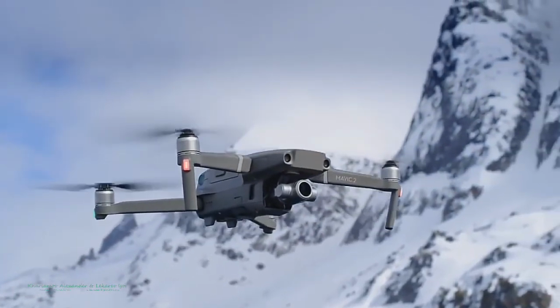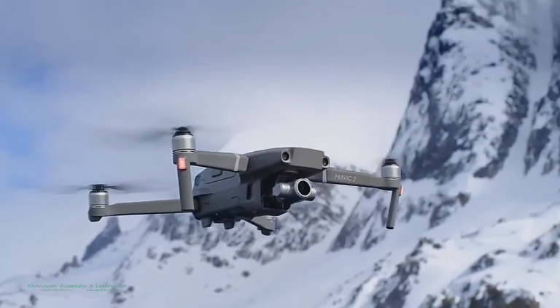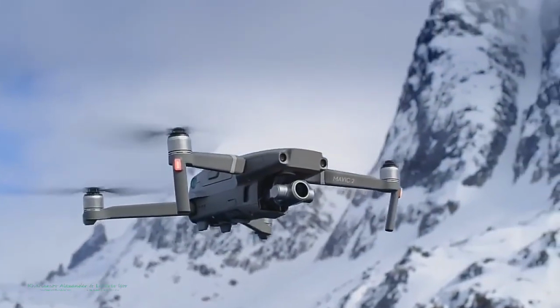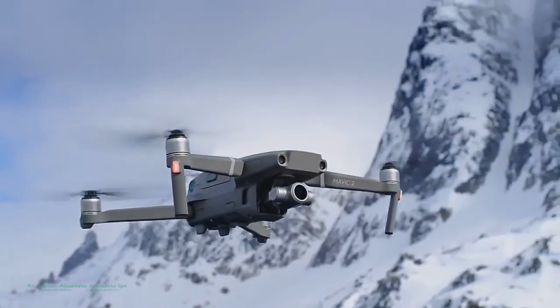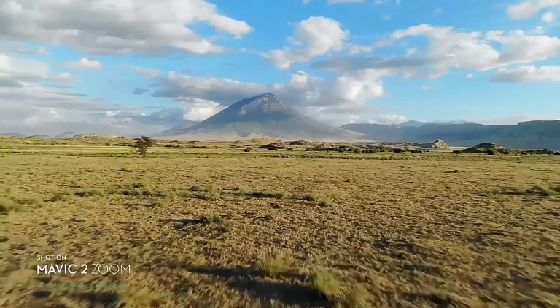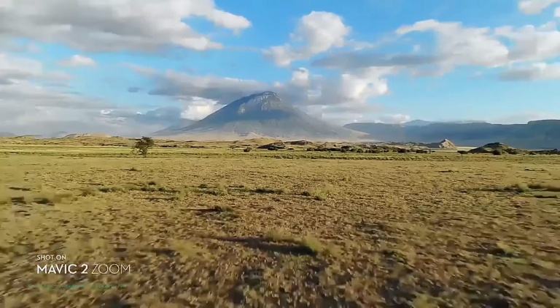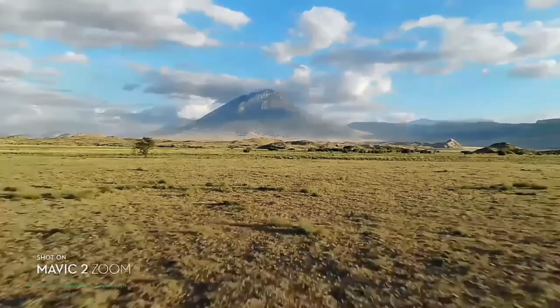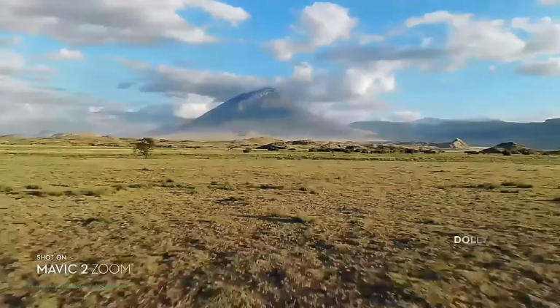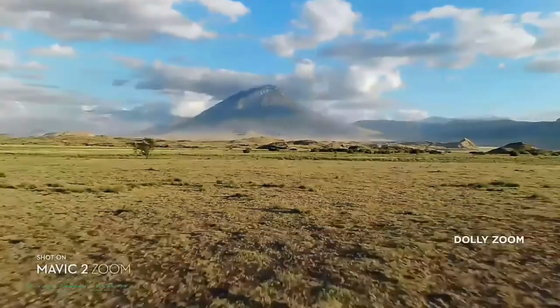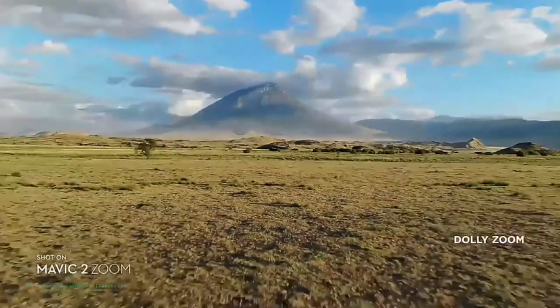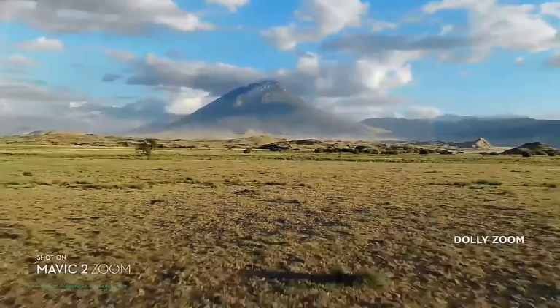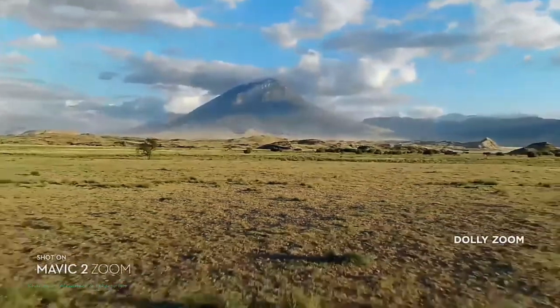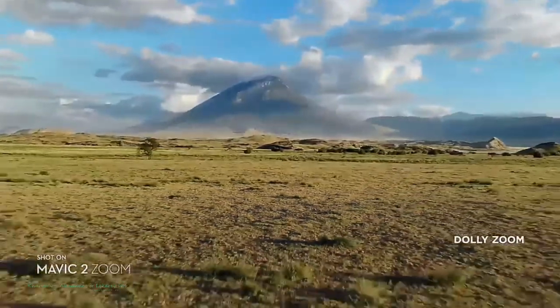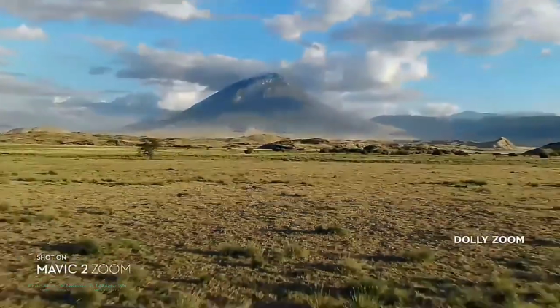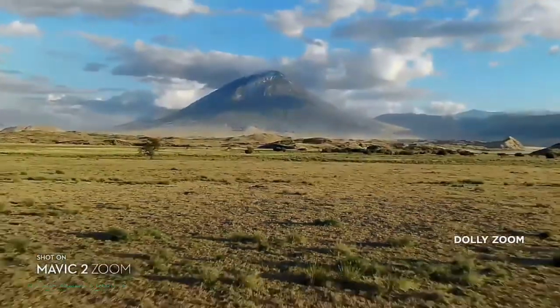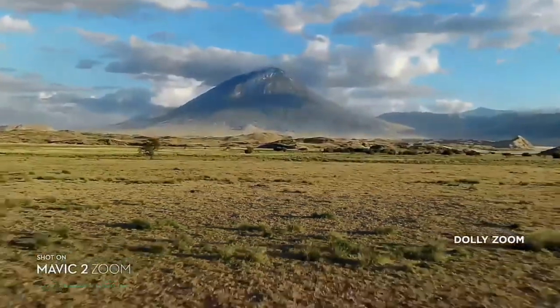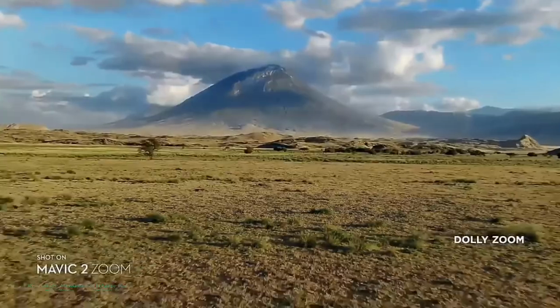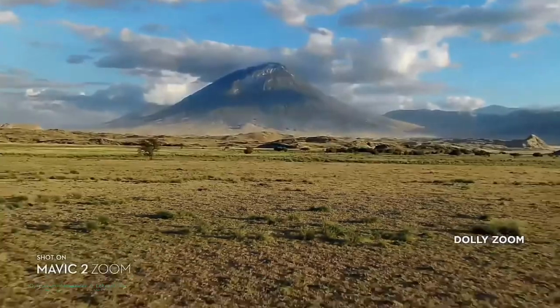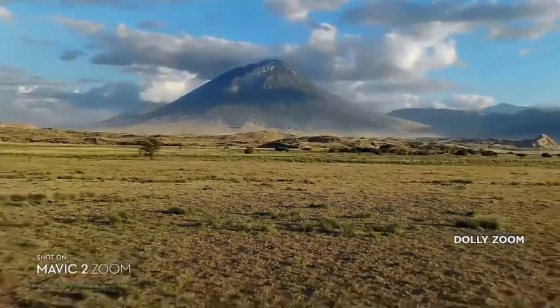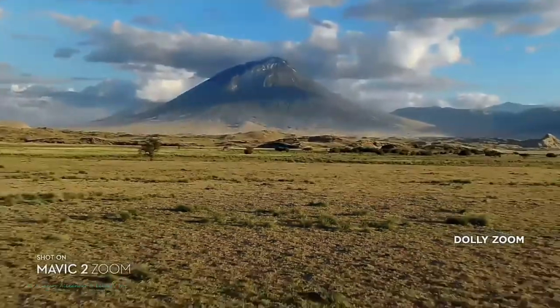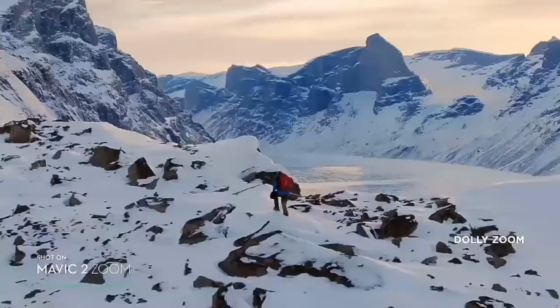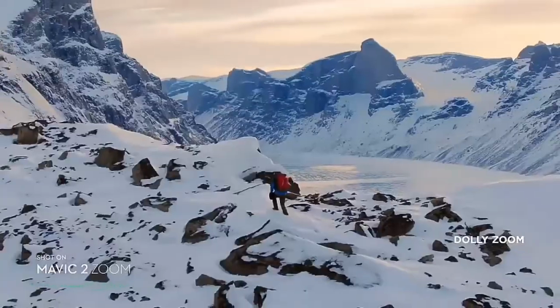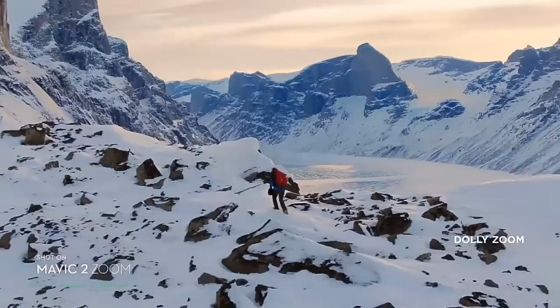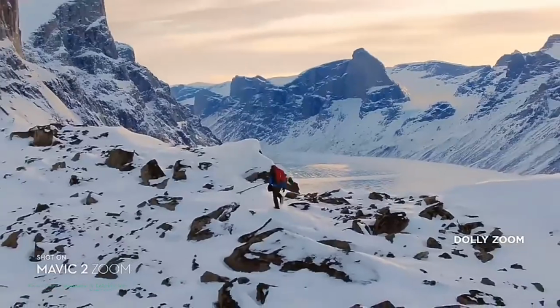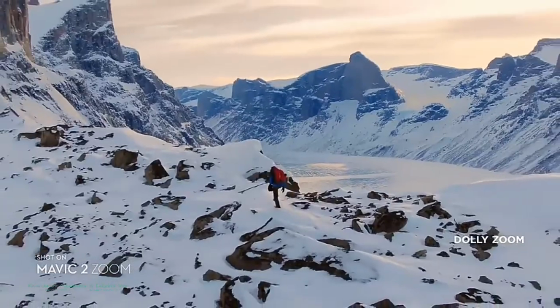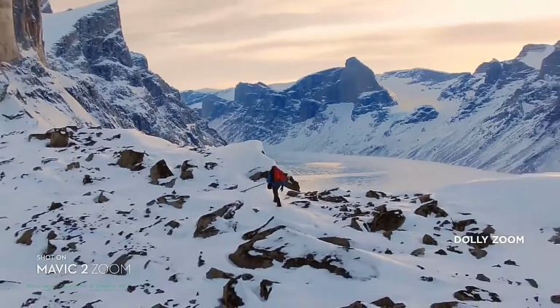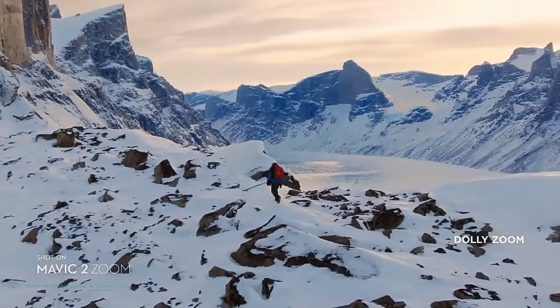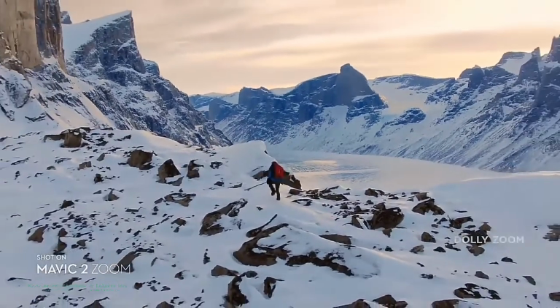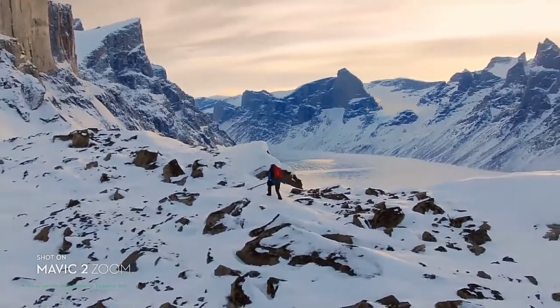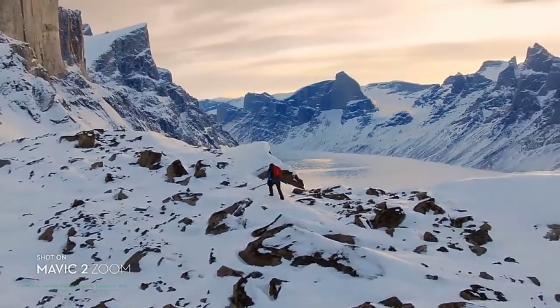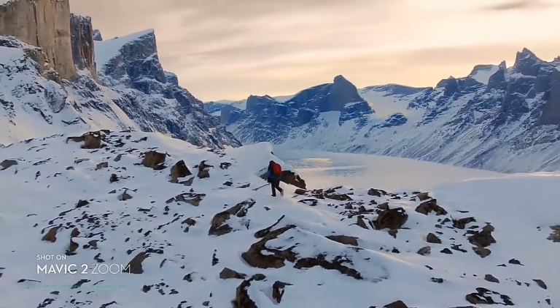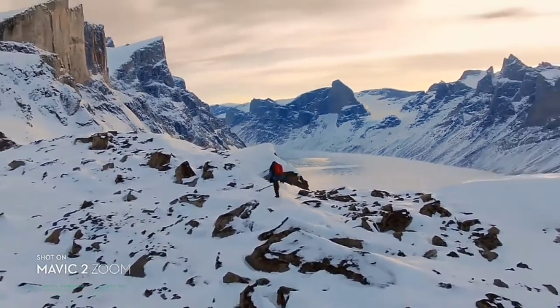Mavic 2's zoom lens gives you access to dolly zoom for an otherworldly warped perspective.